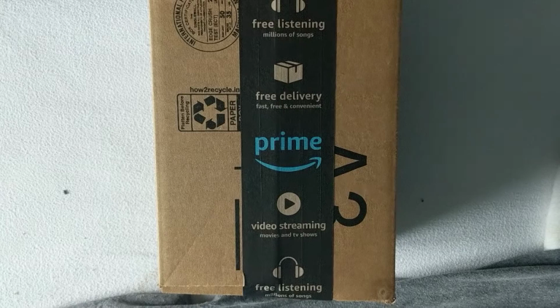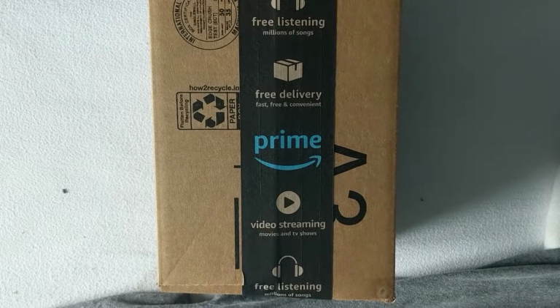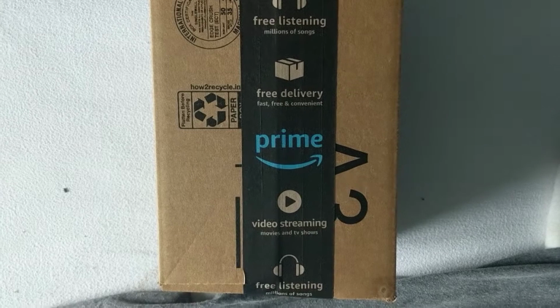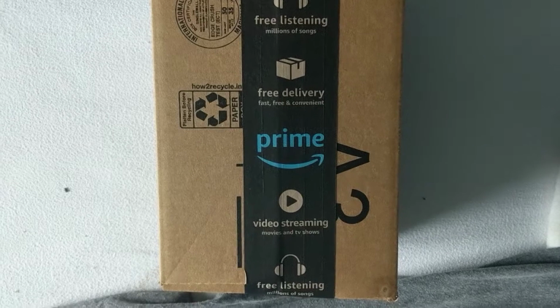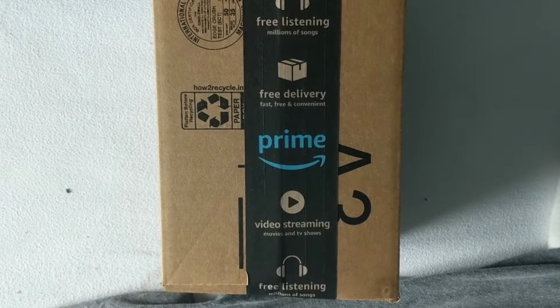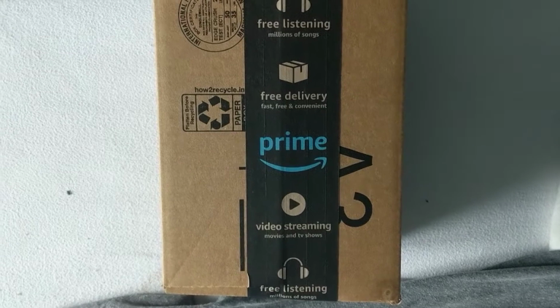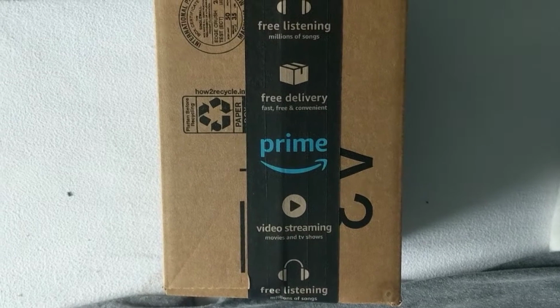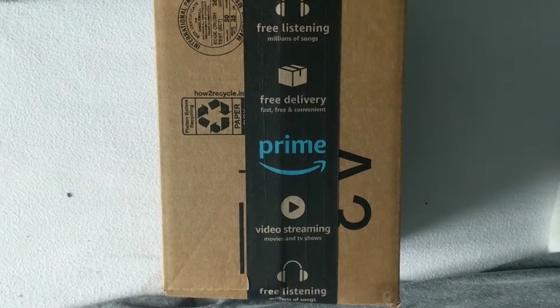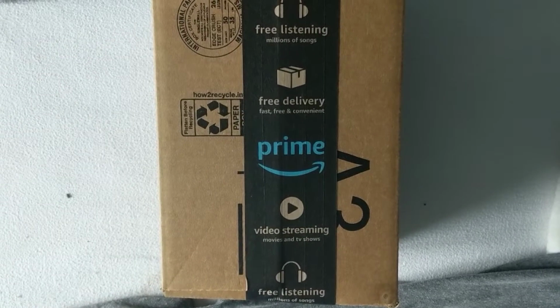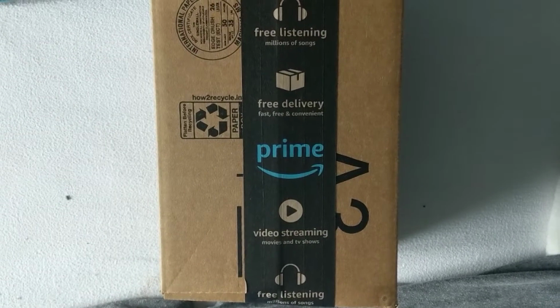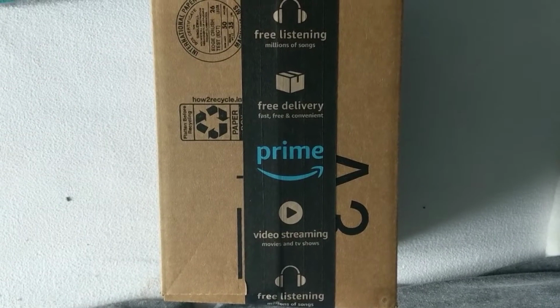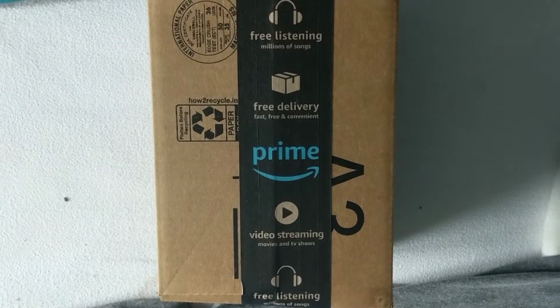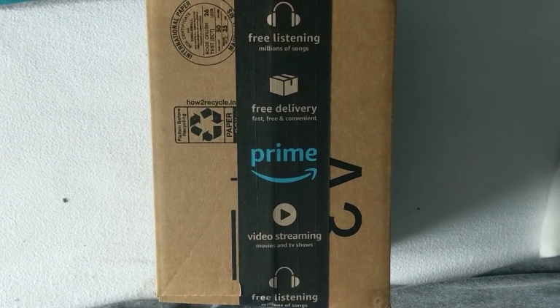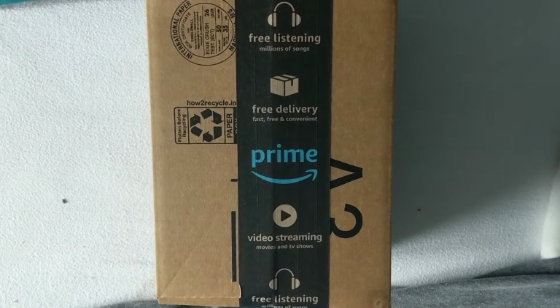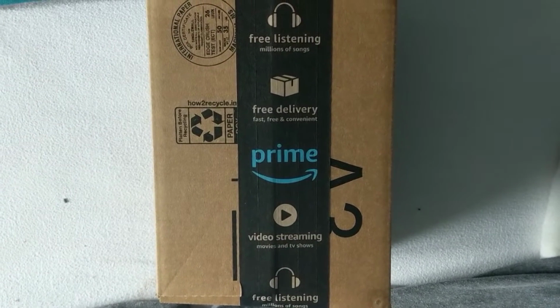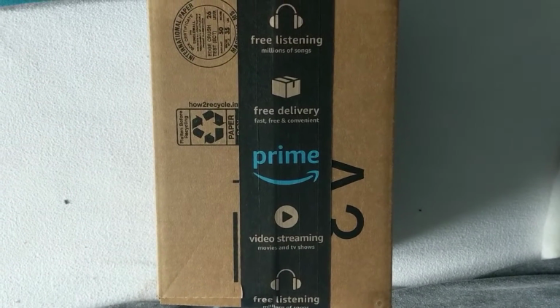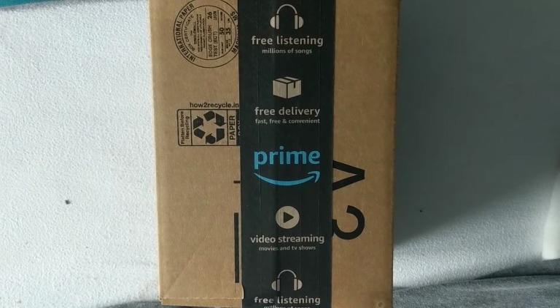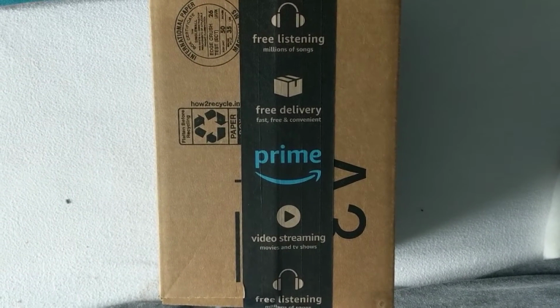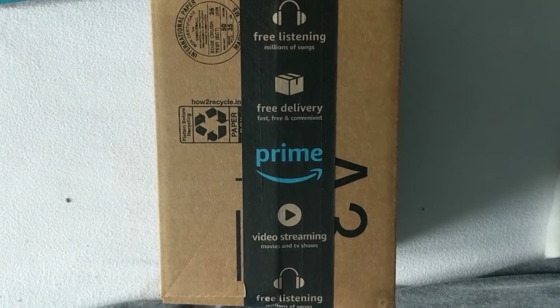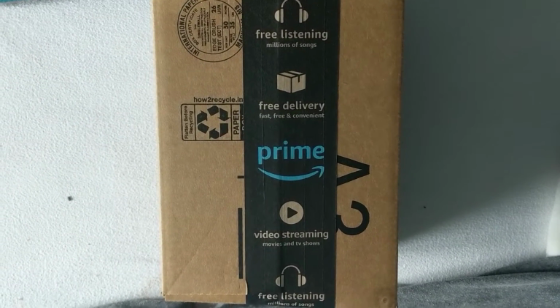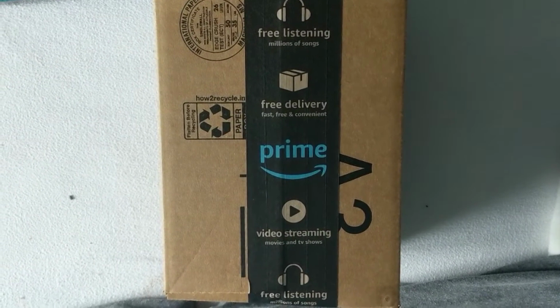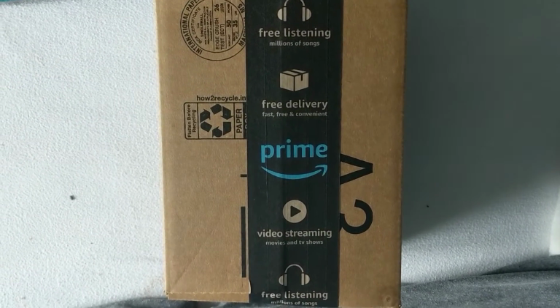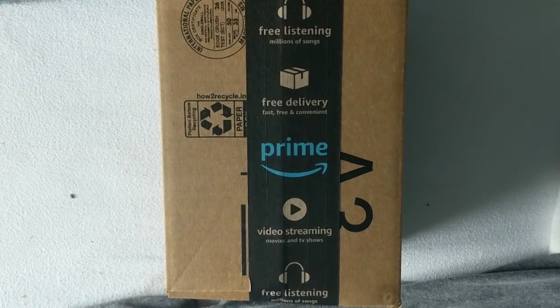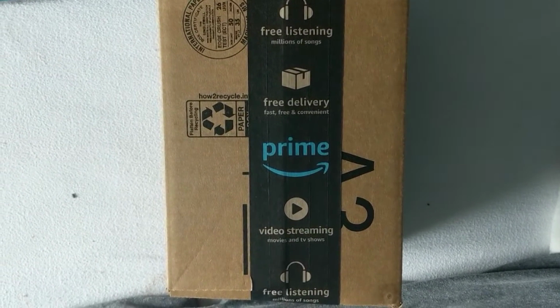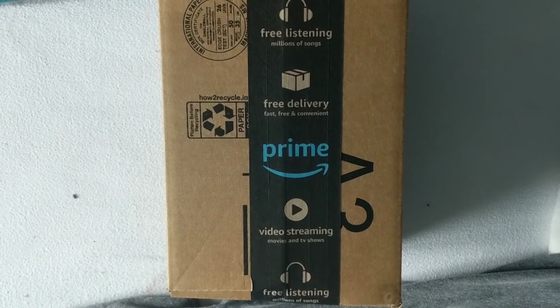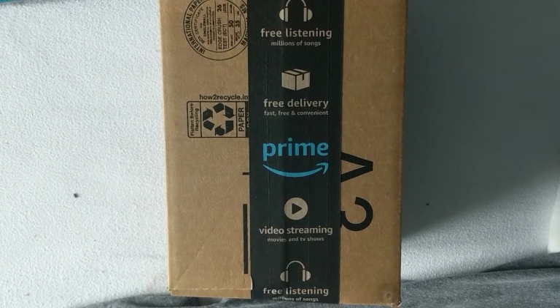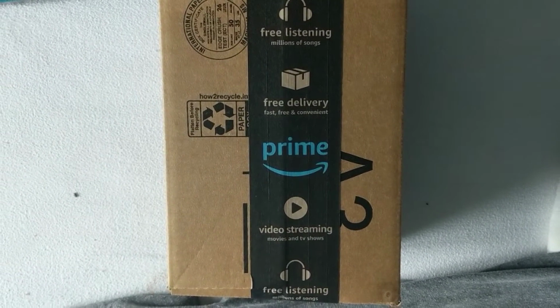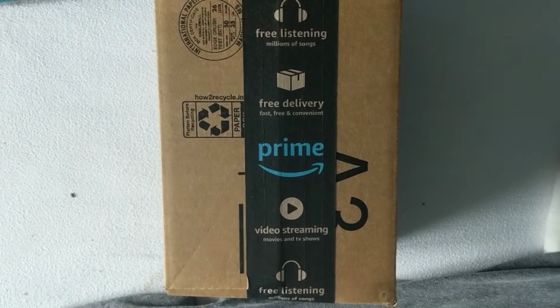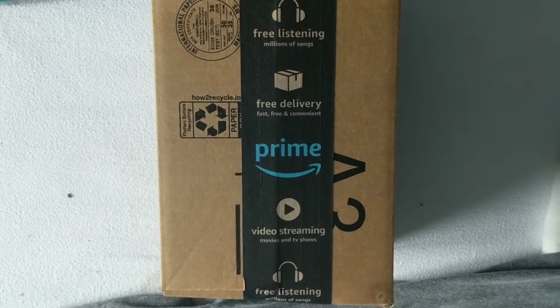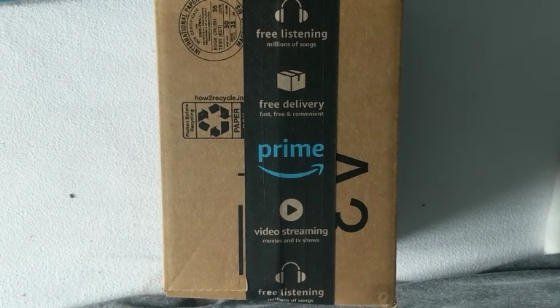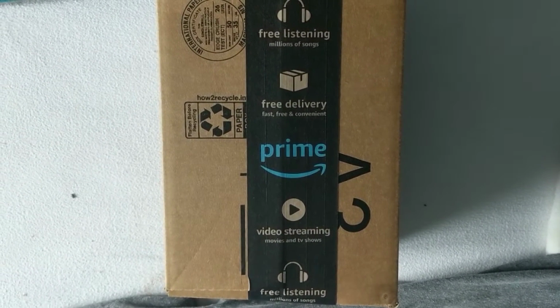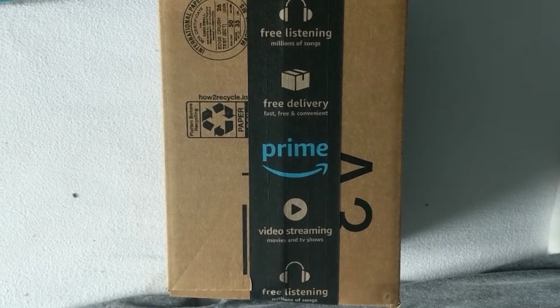What's up guys? This is Gargoyle. The unboxing of it.